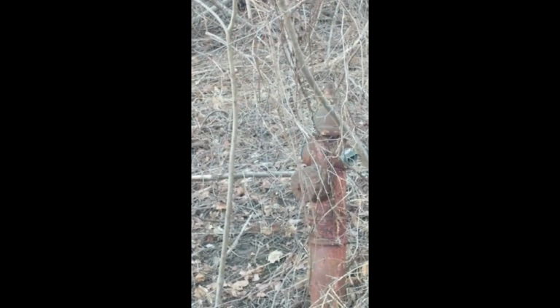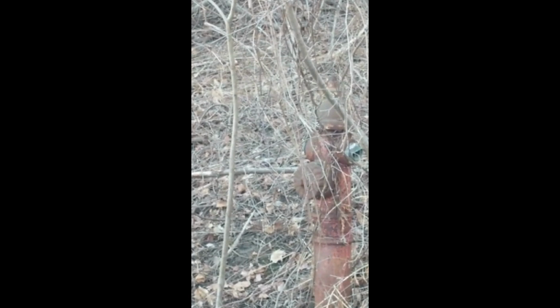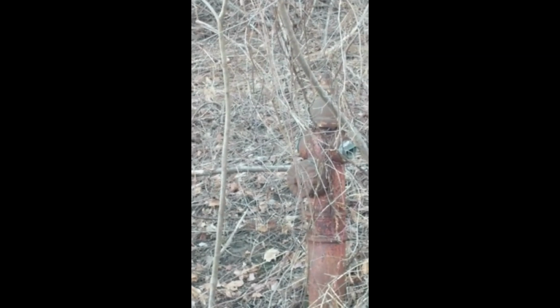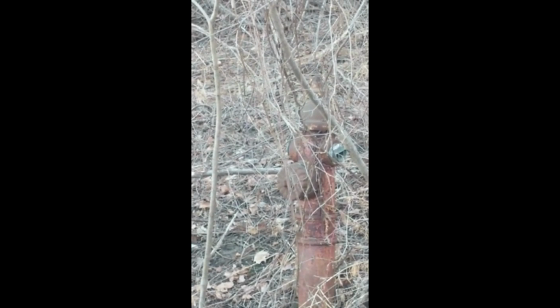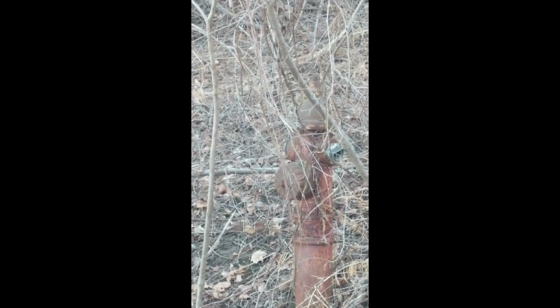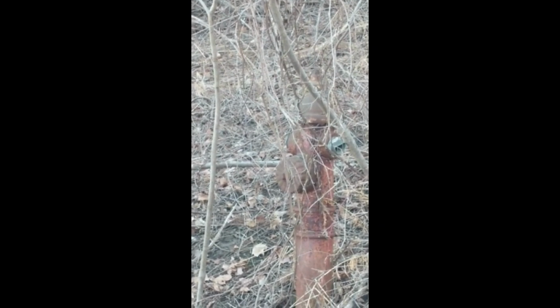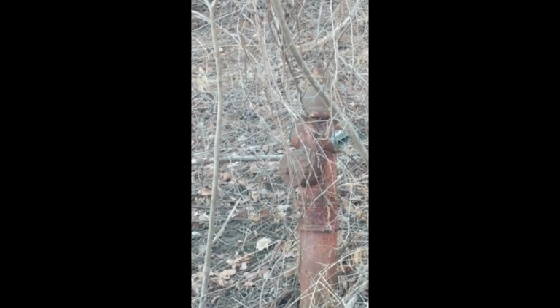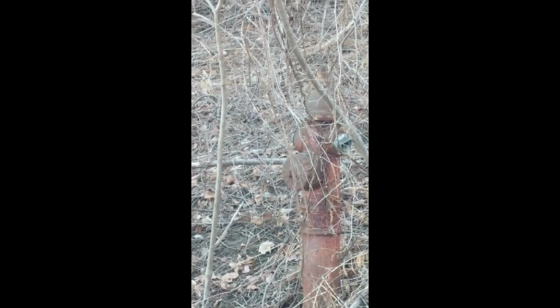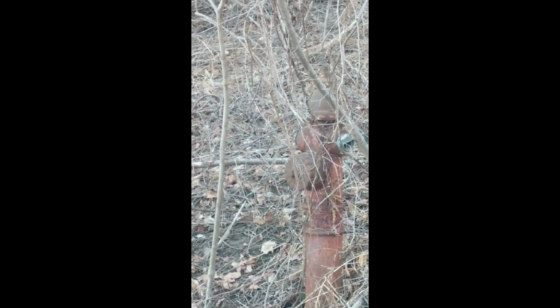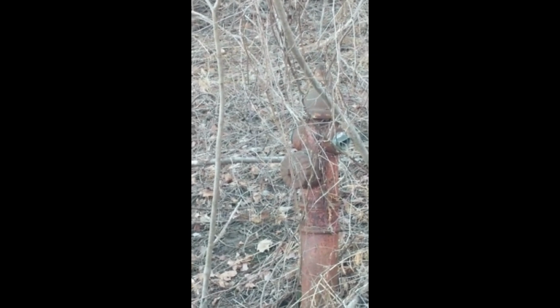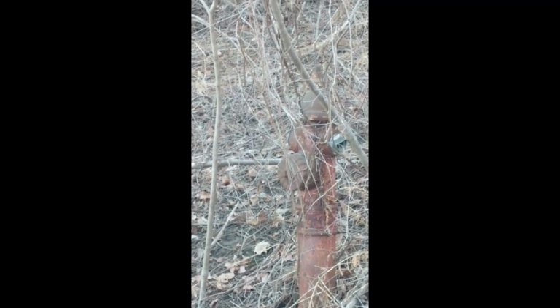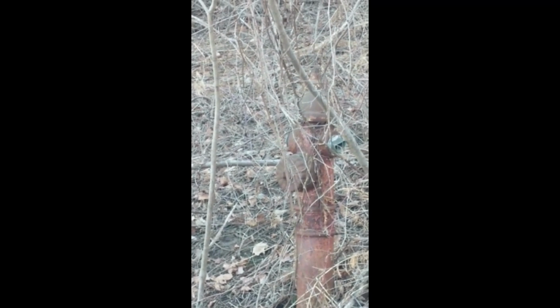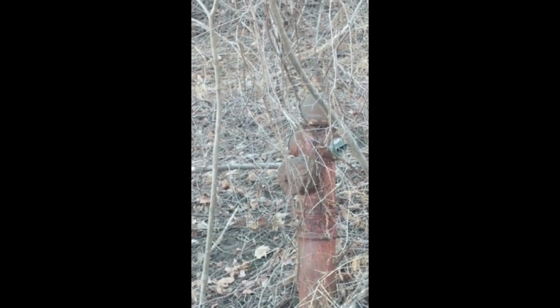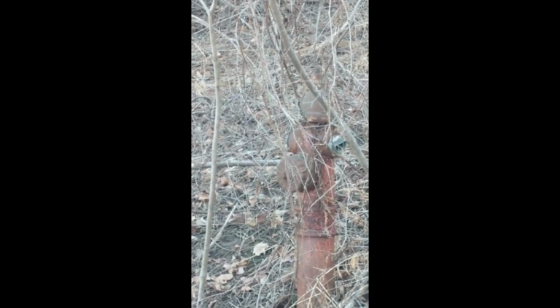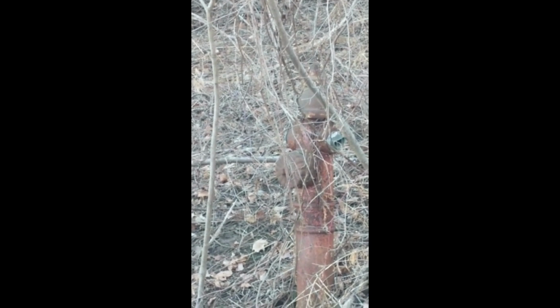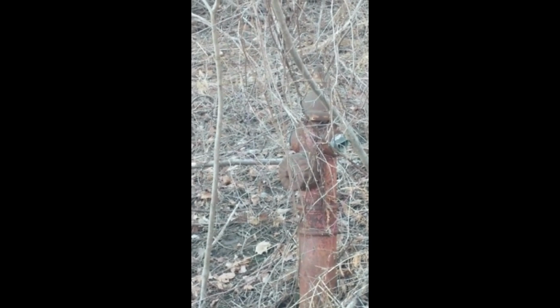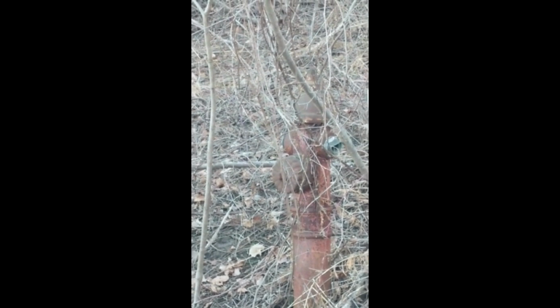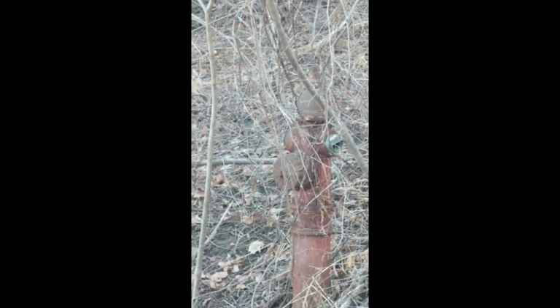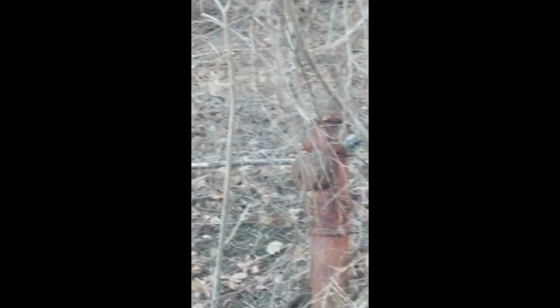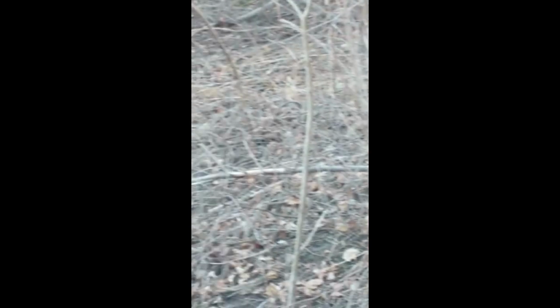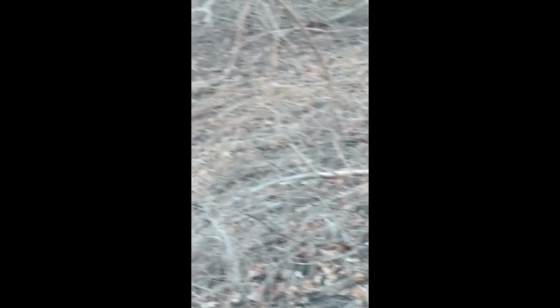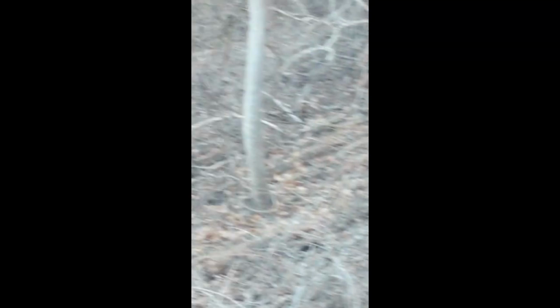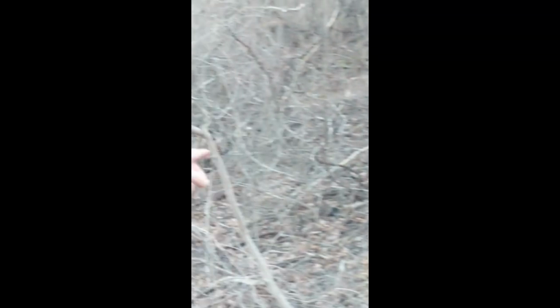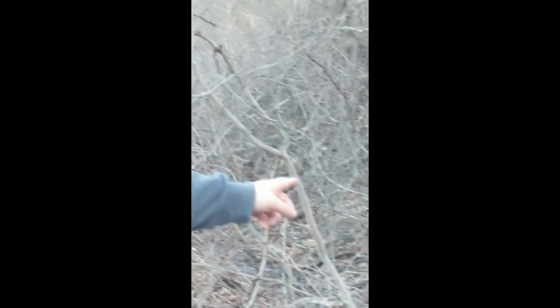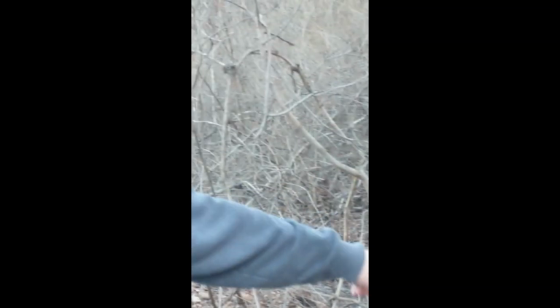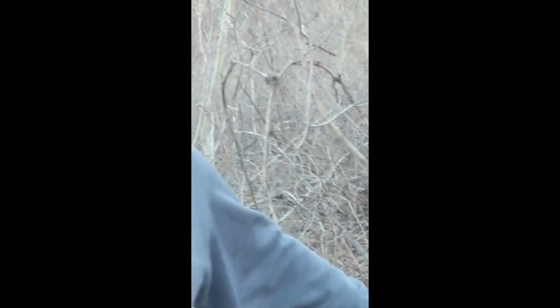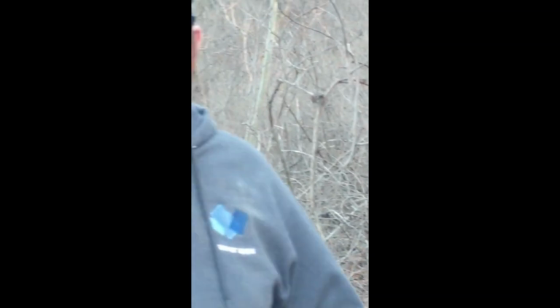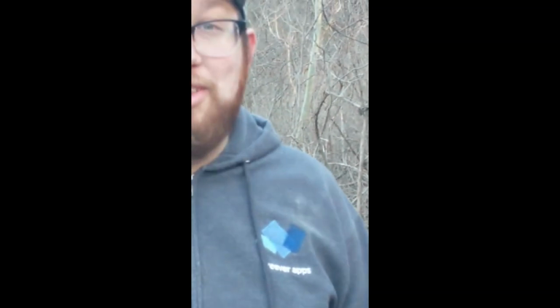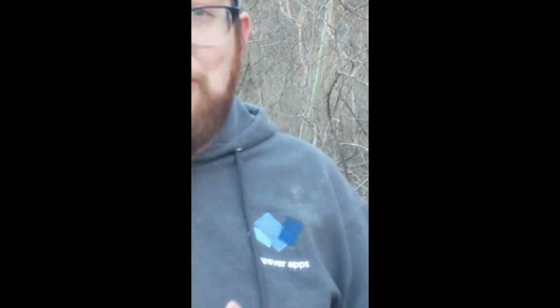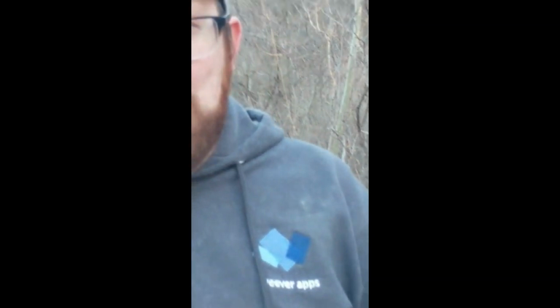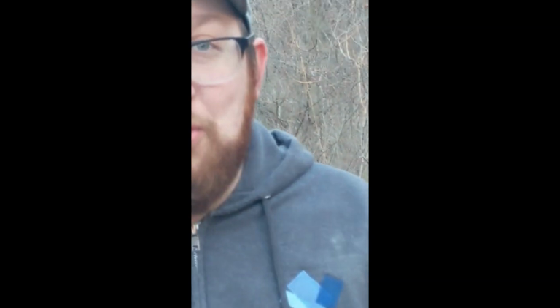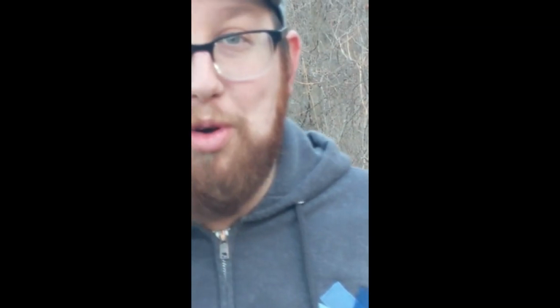And the first fire hydrant in Hamilton. Yeah, that's a fire hydrant — an old fire hydrant from 1859. It's very cool.